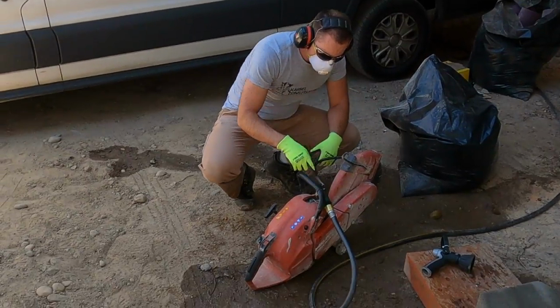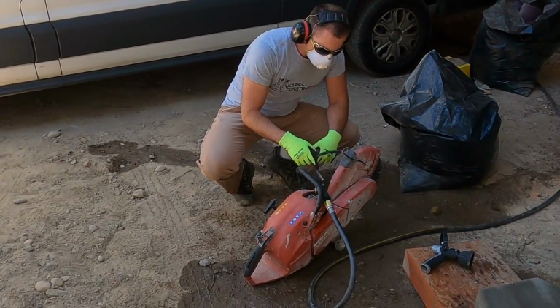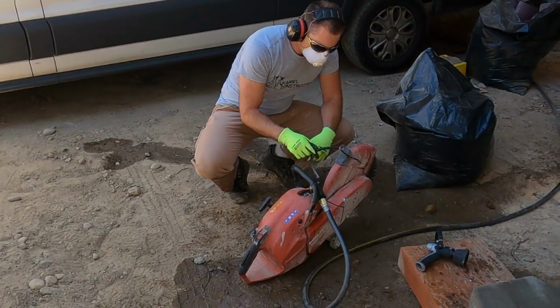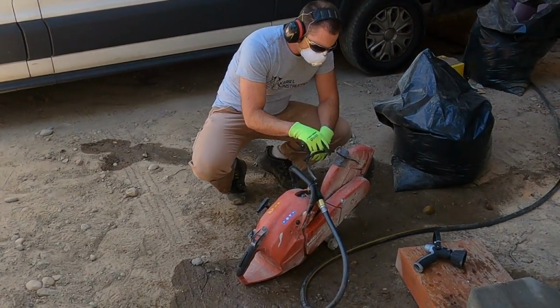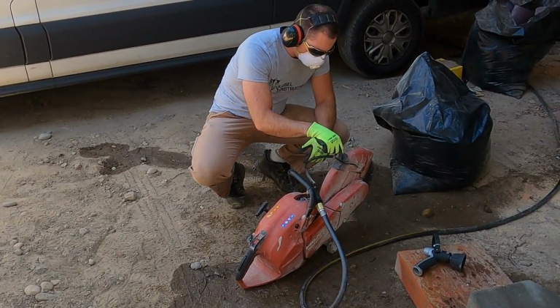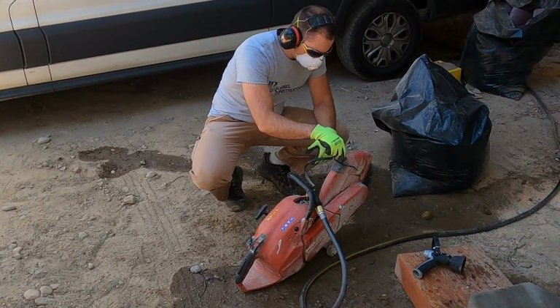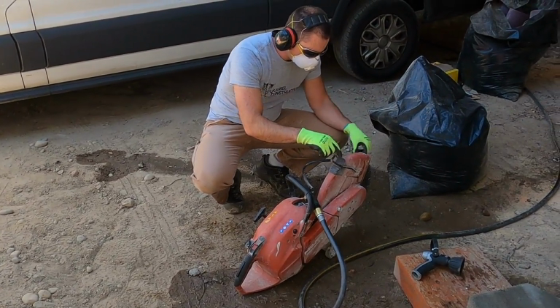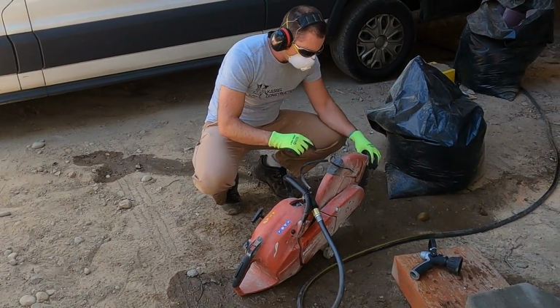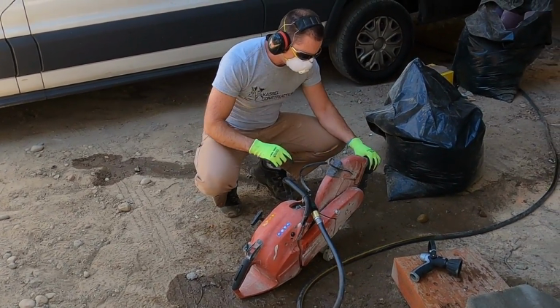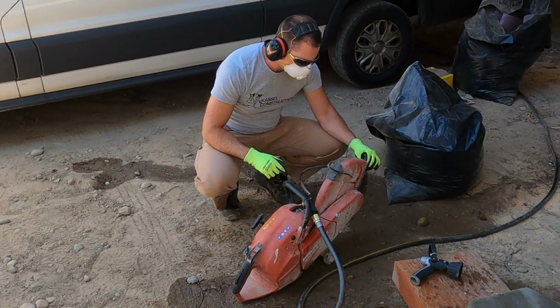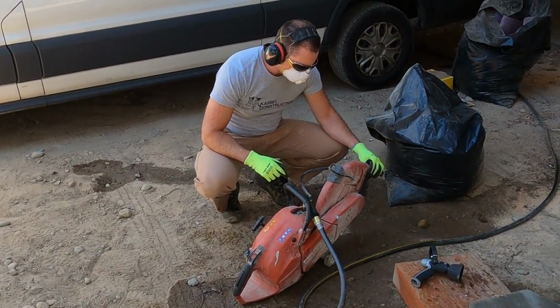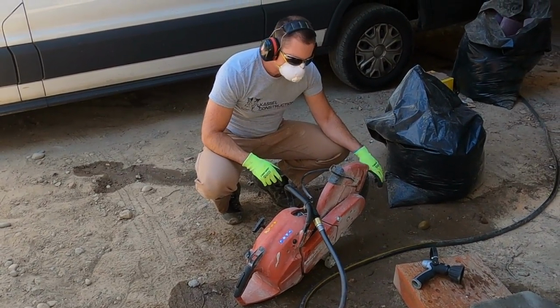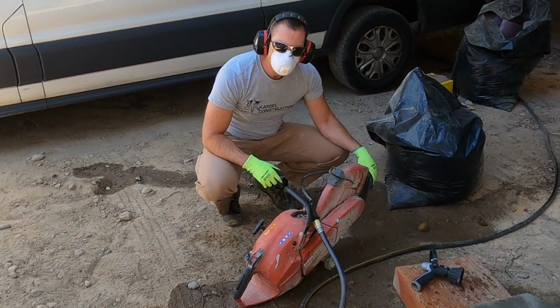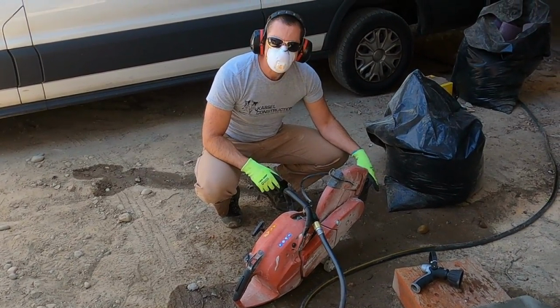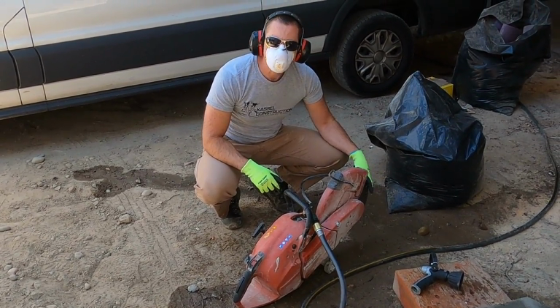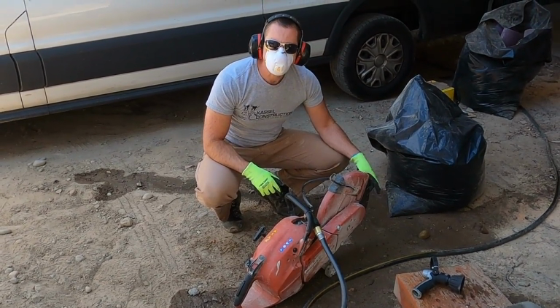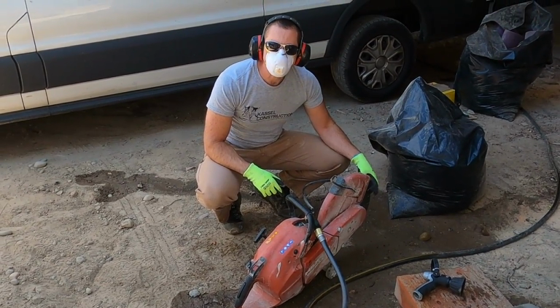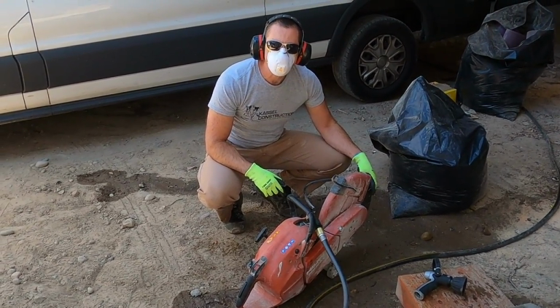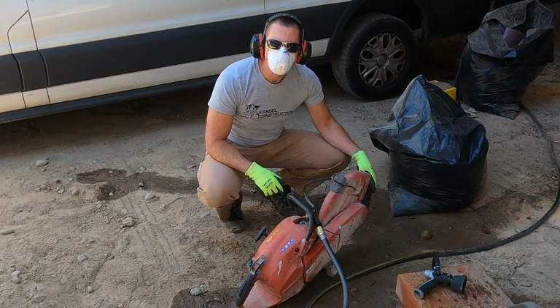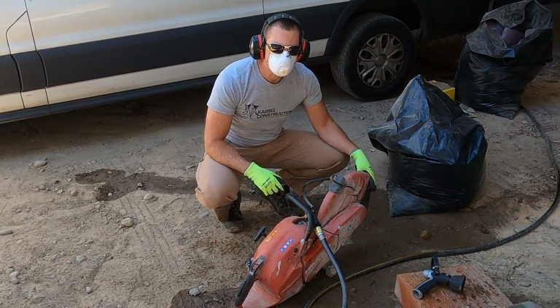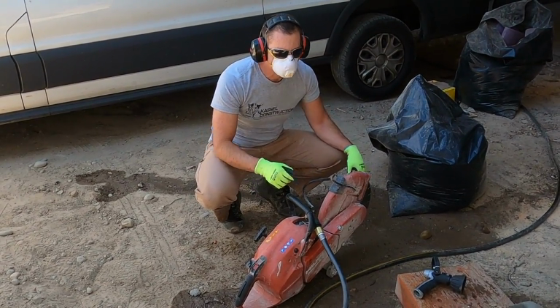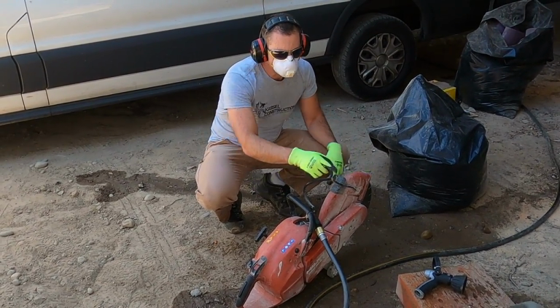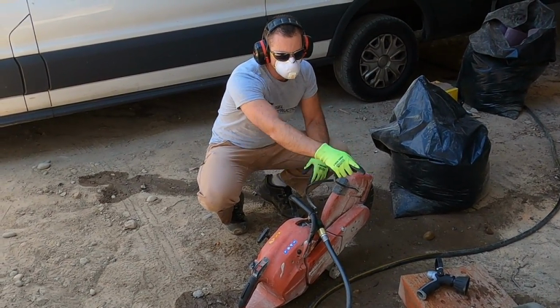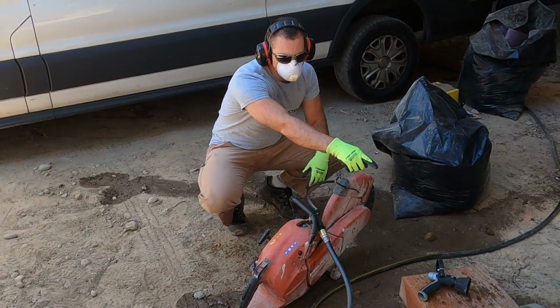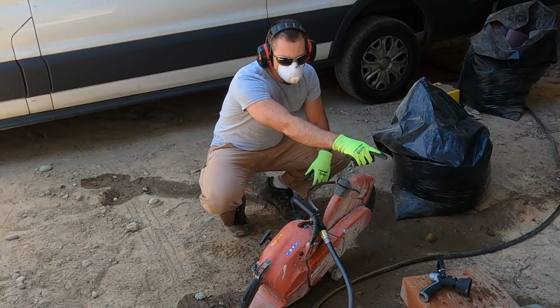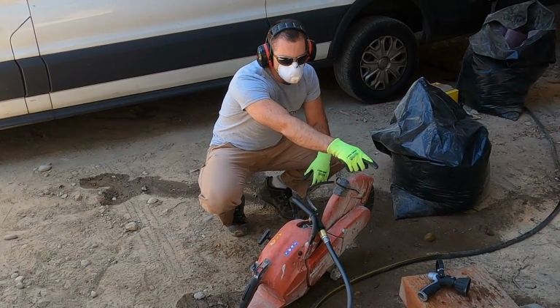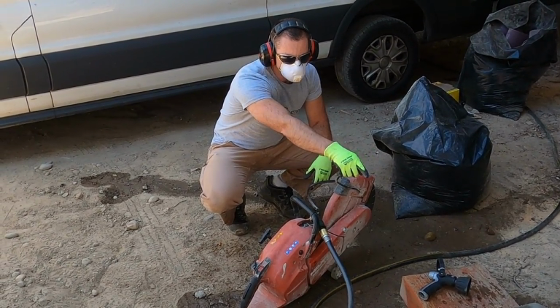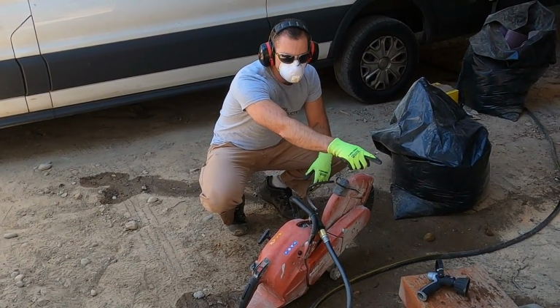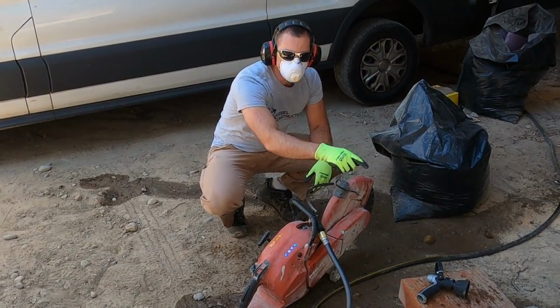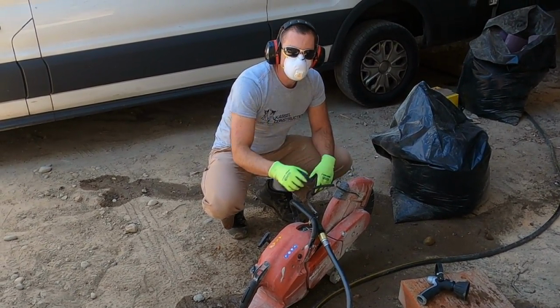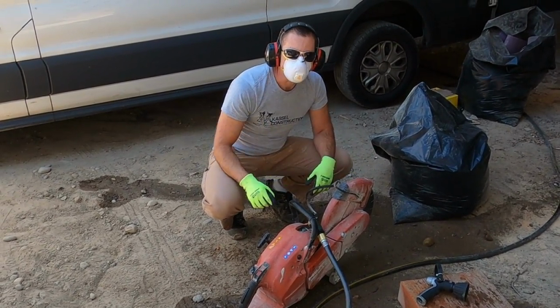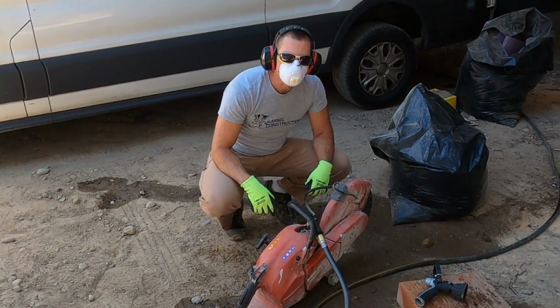The hose comes through here and it keeps the diamond blade cooler as we cut.